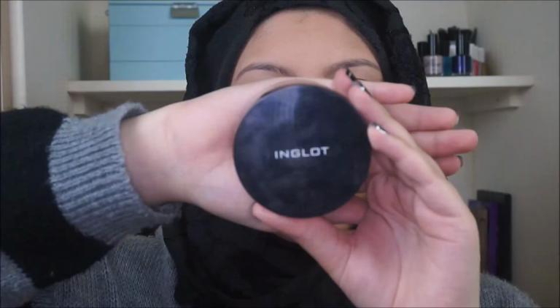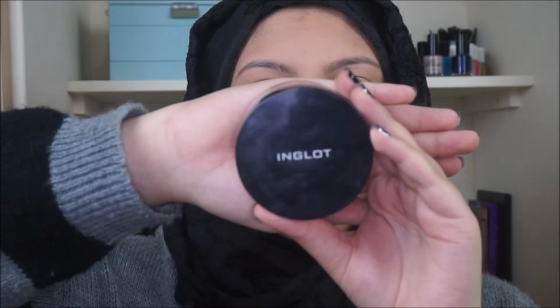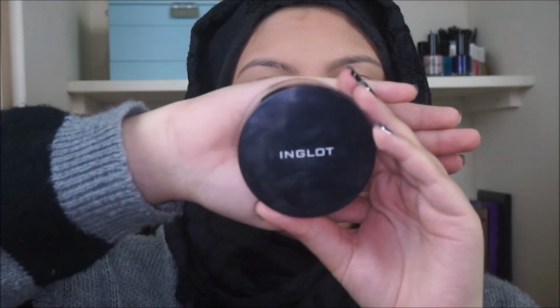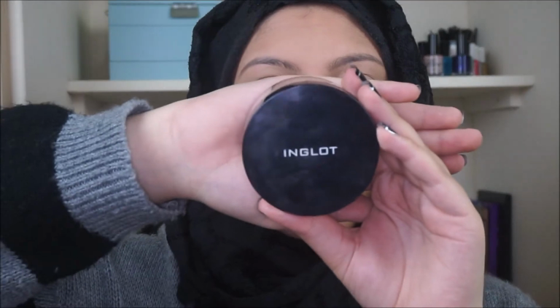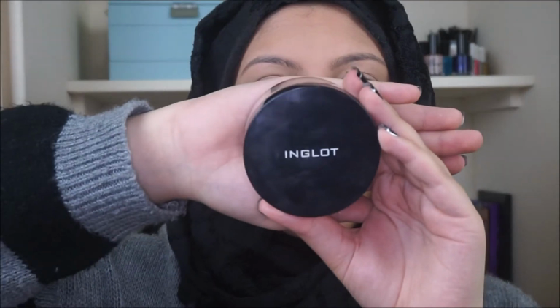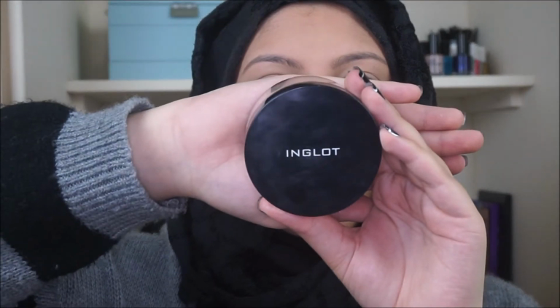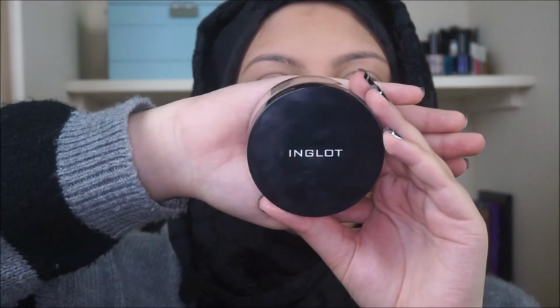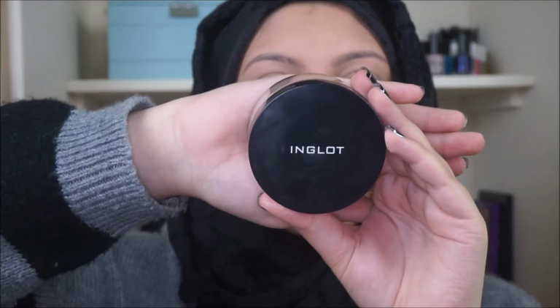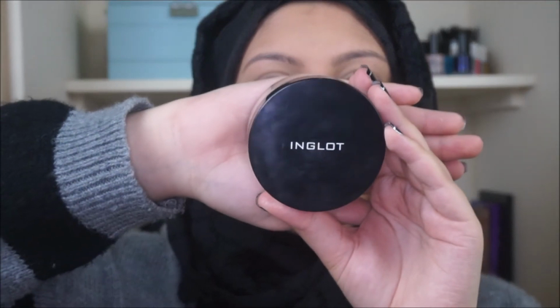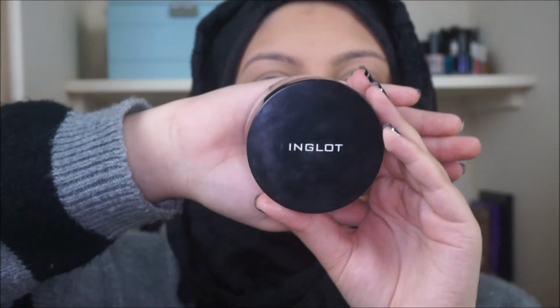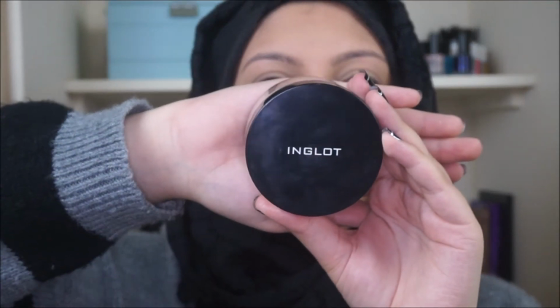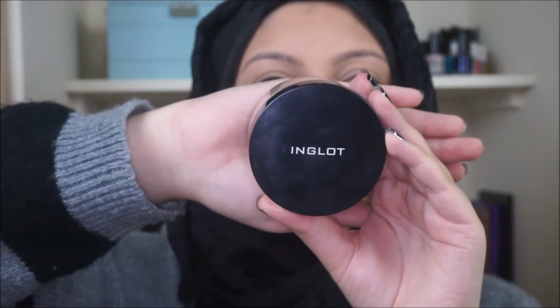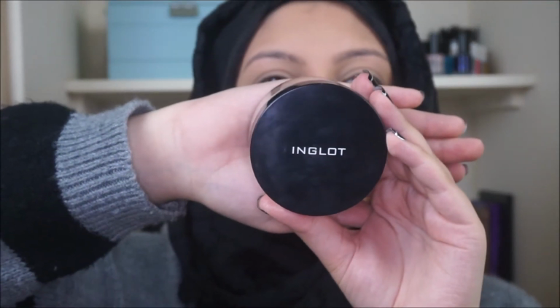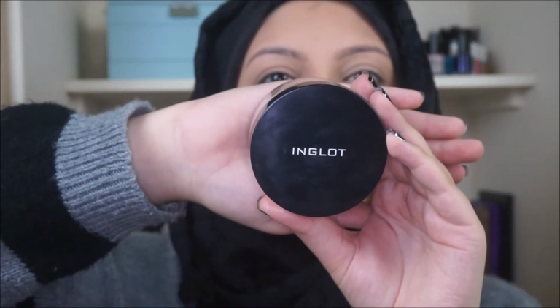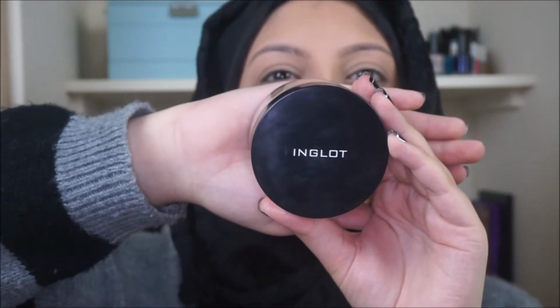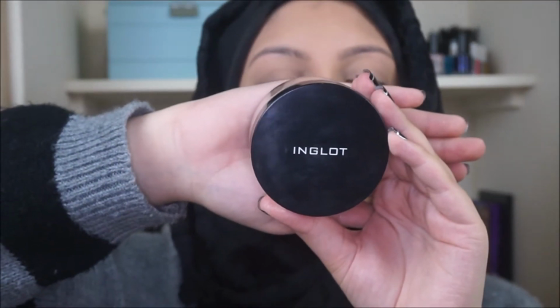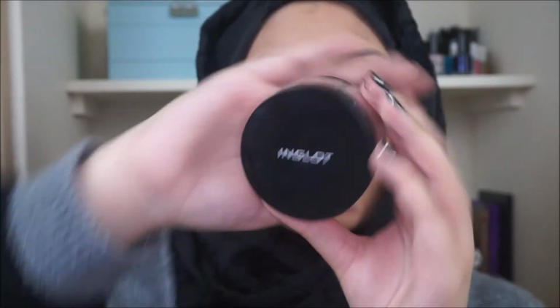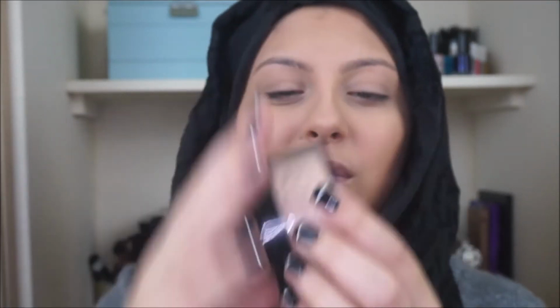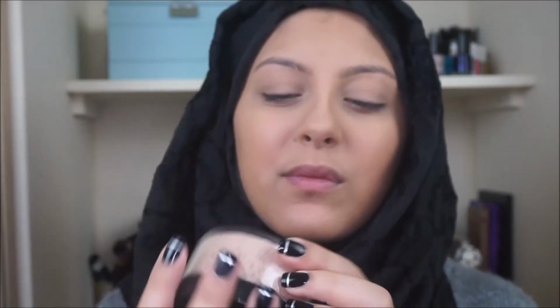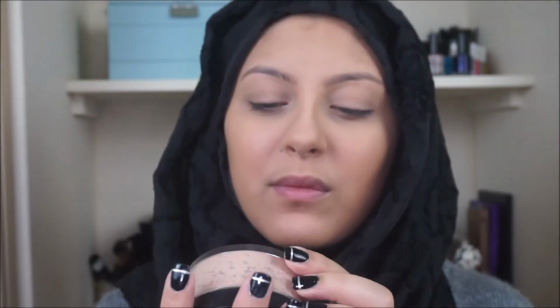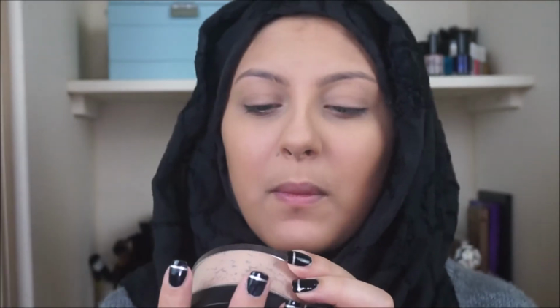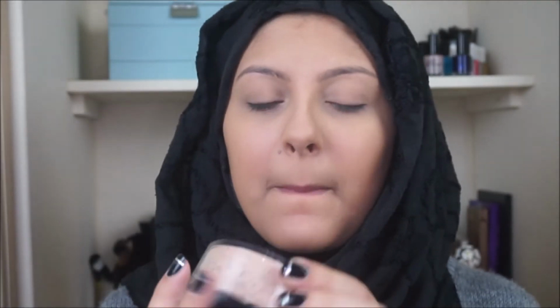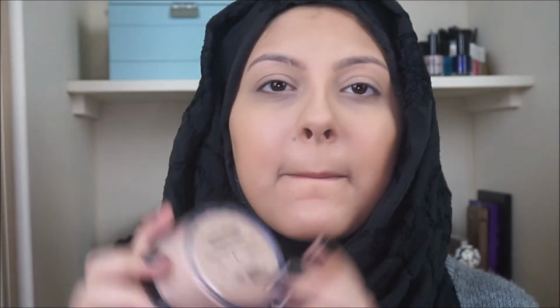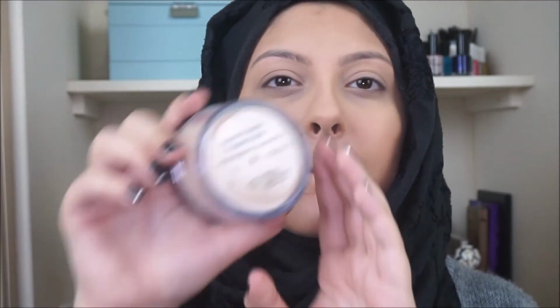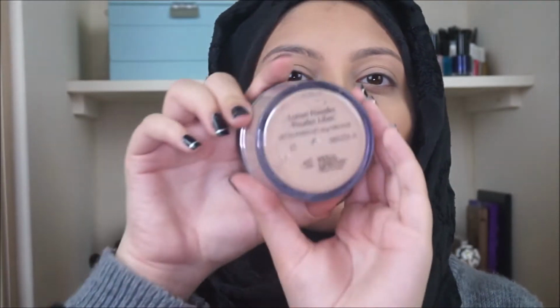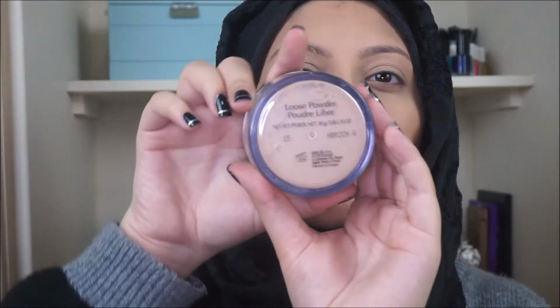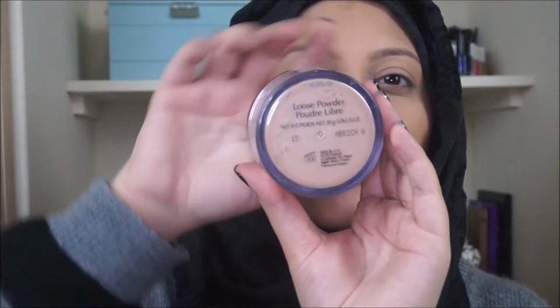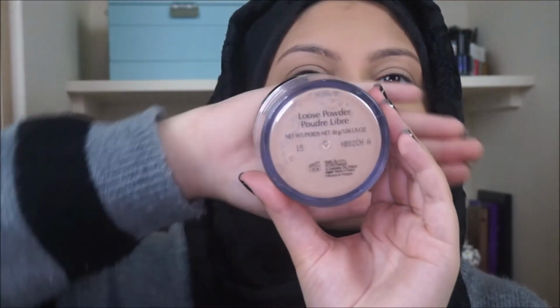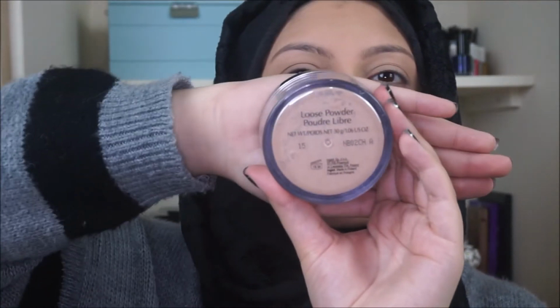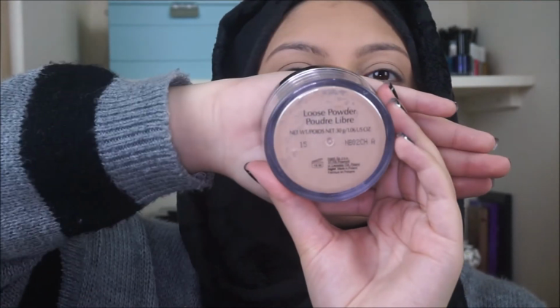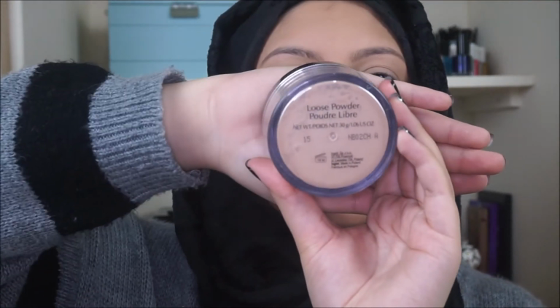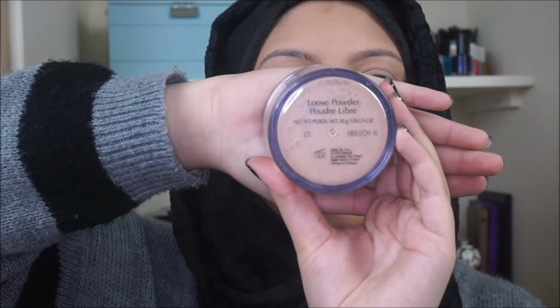Then I'll be taking Inglot's loose powder and applying that to the rest of my face using the same patting motions.